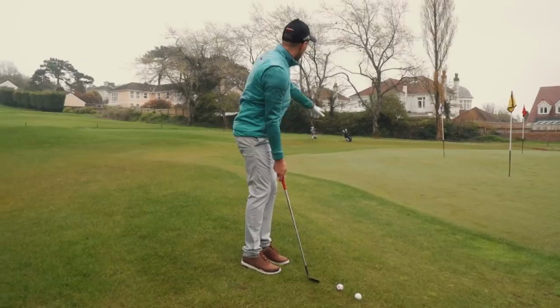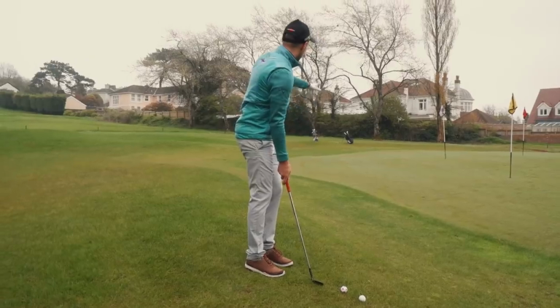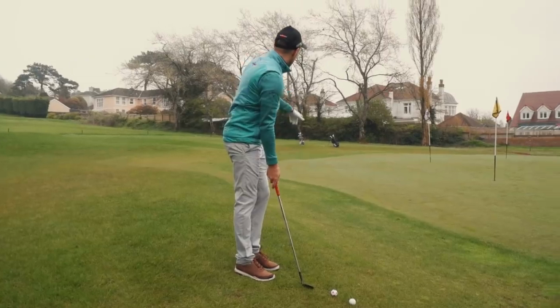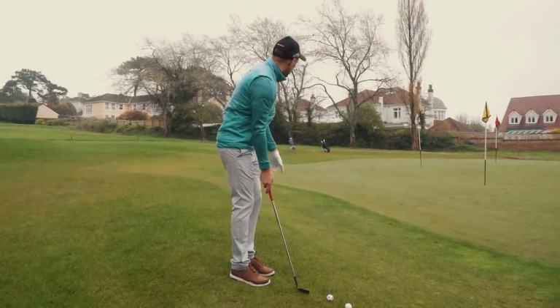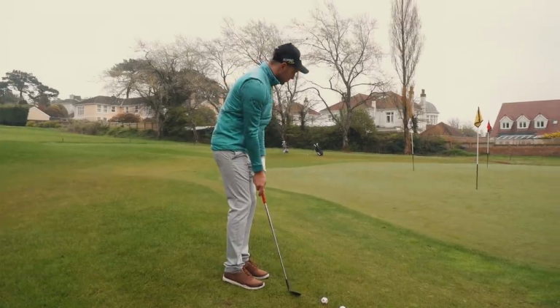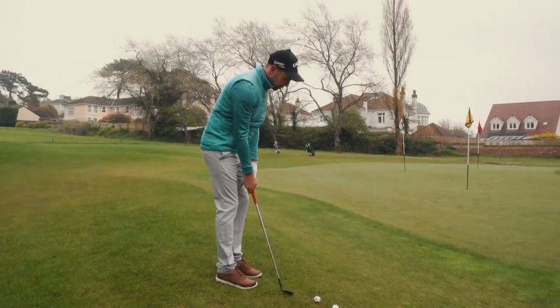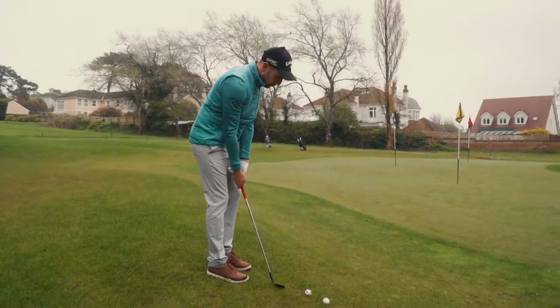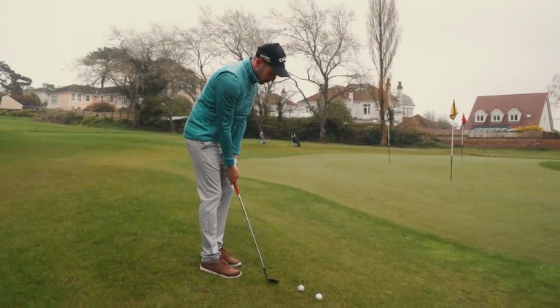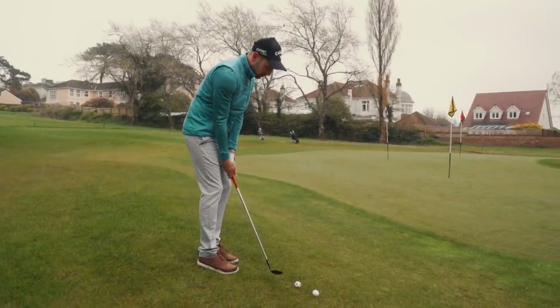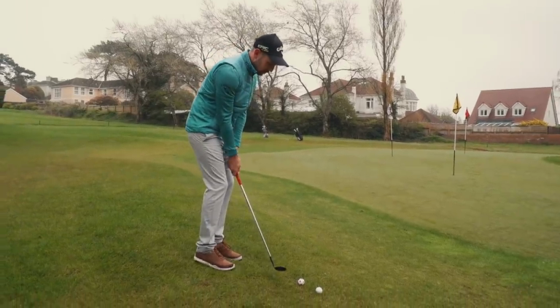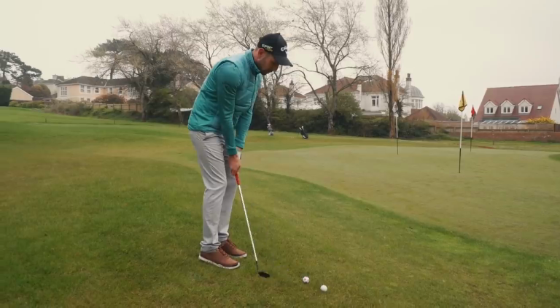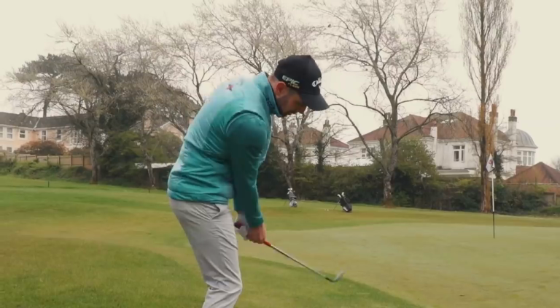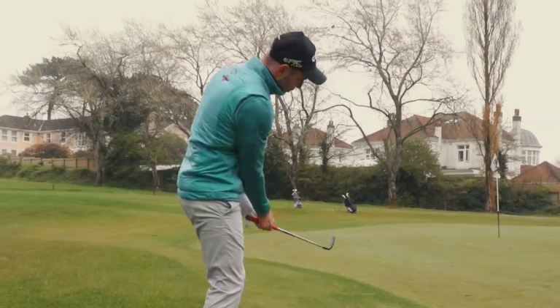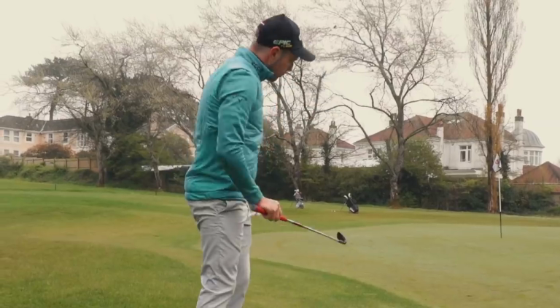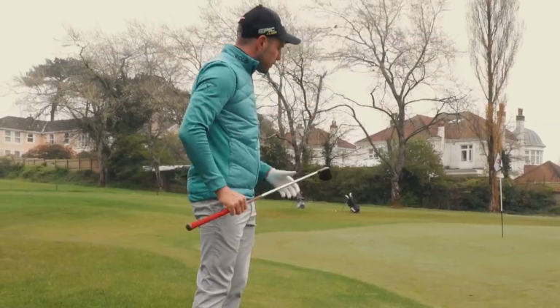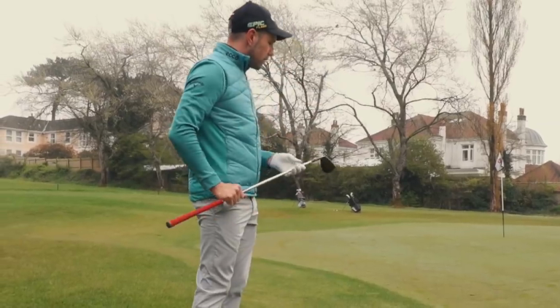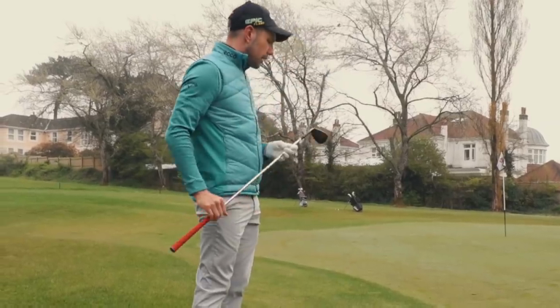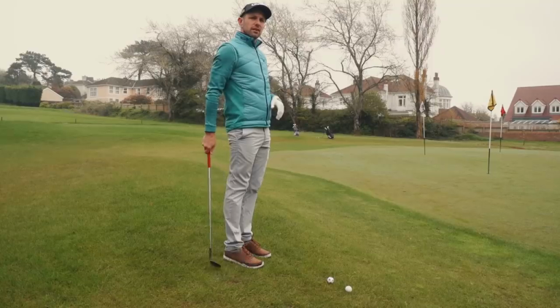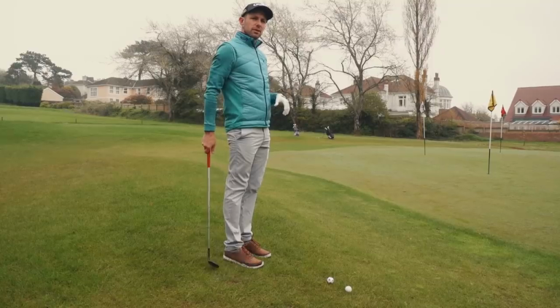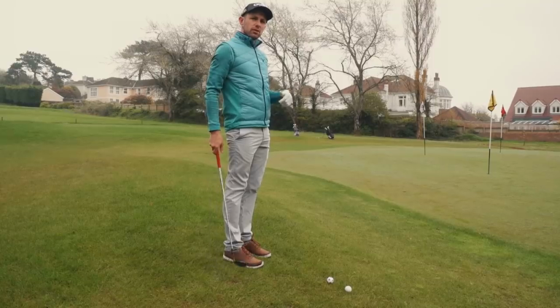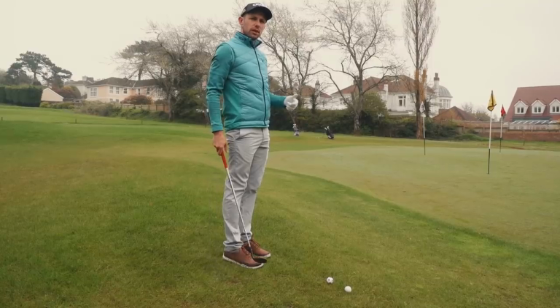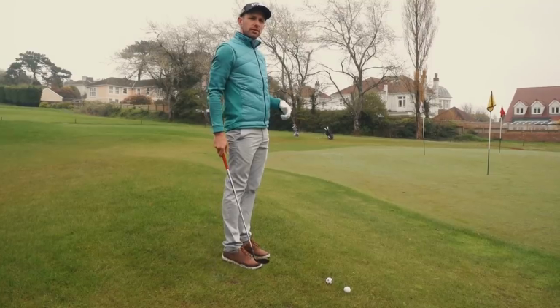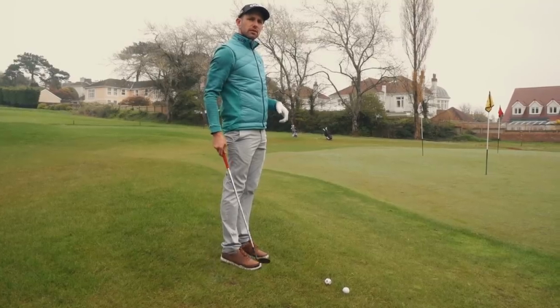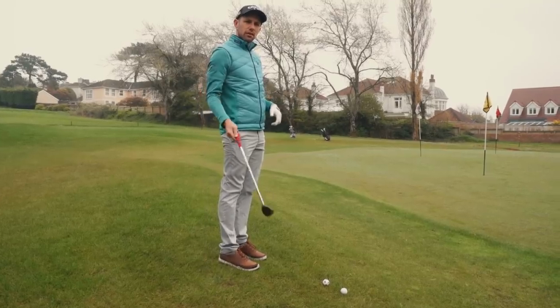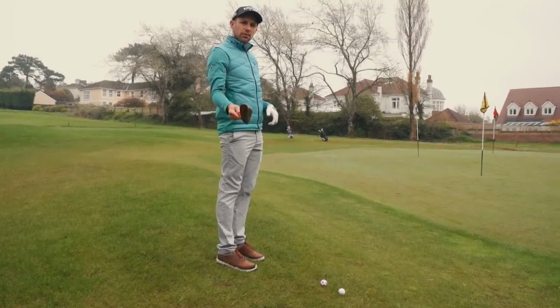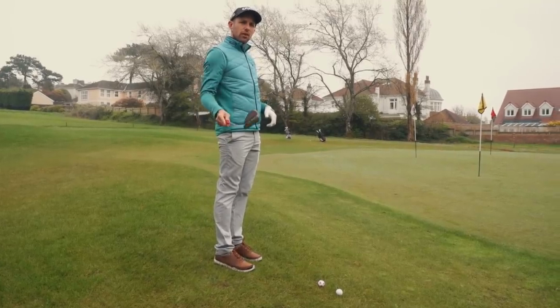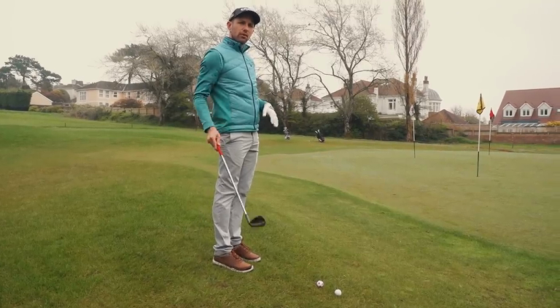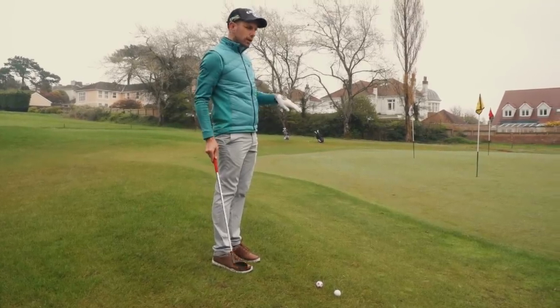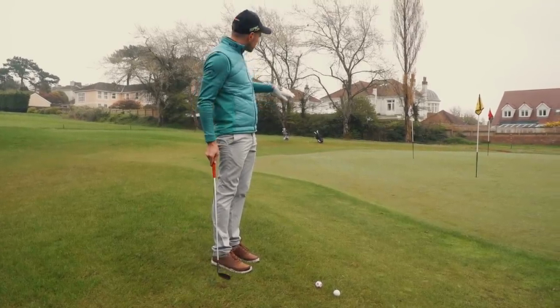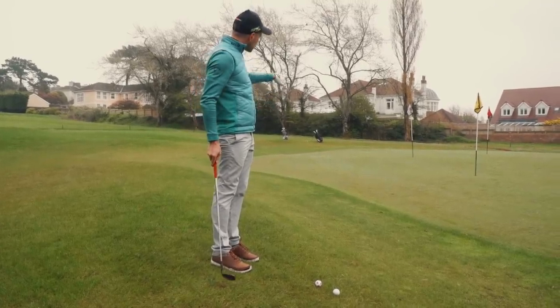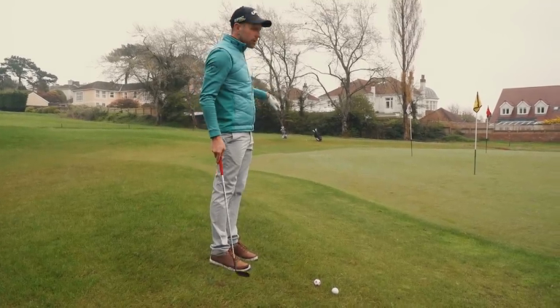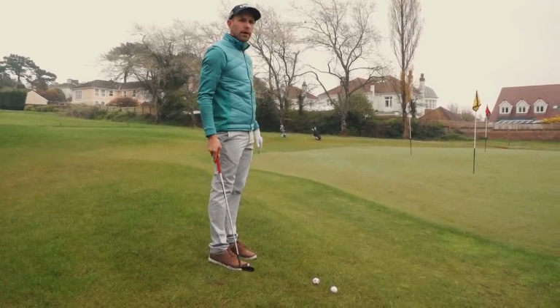We're going to the white flag, so we've got quite a bit of green to work with. I've still got my 58, because I'm going to twist loft off and make this ball run a bit.